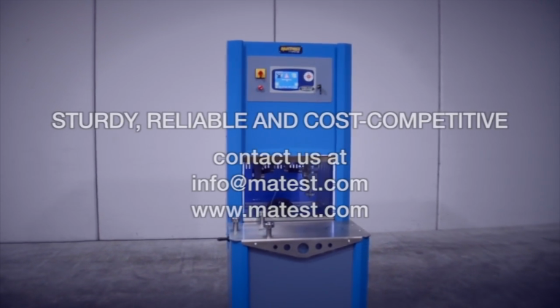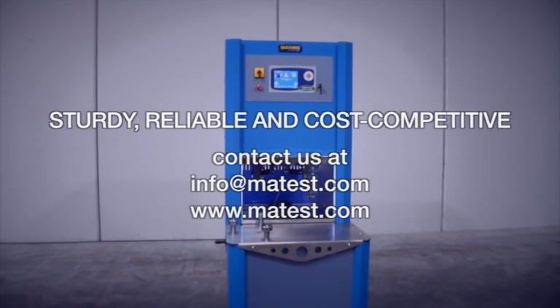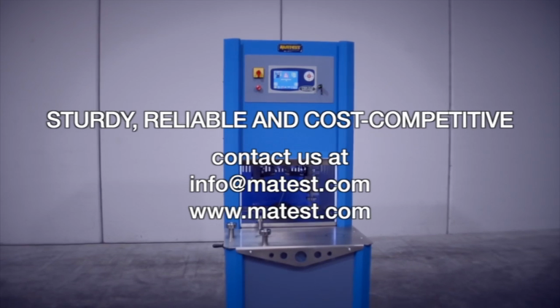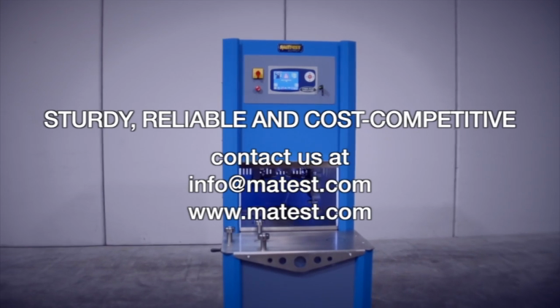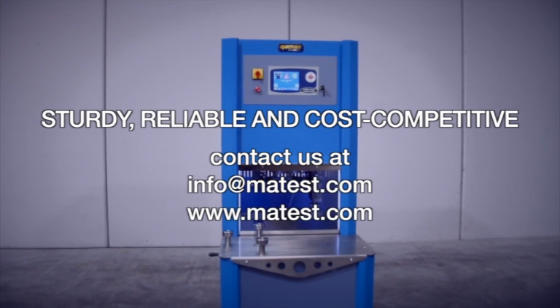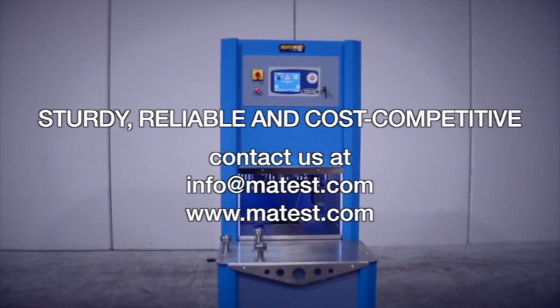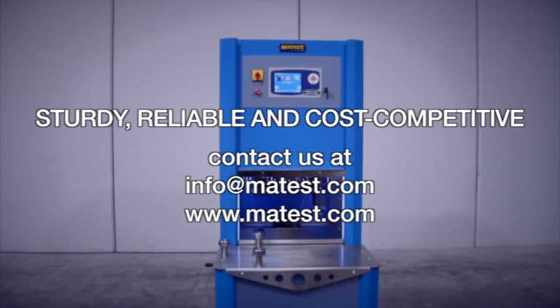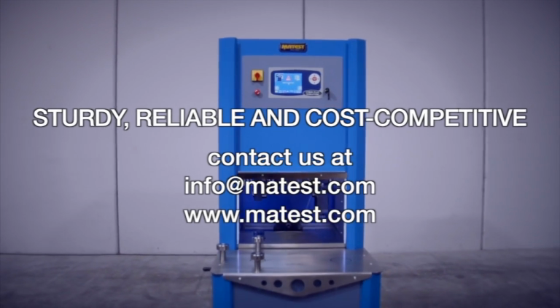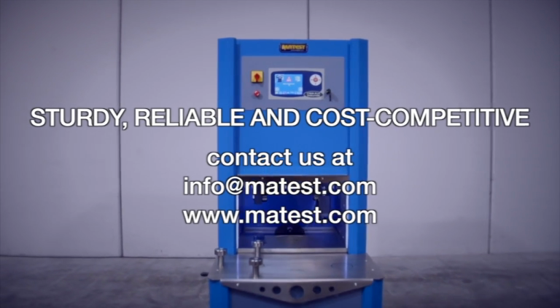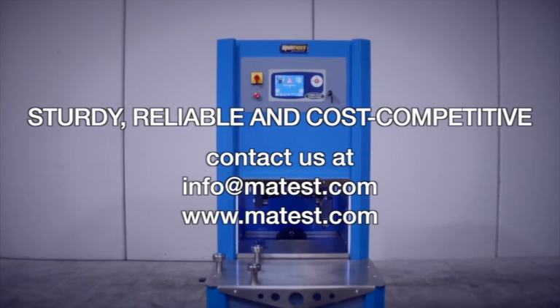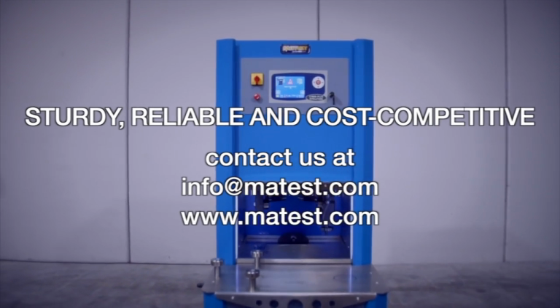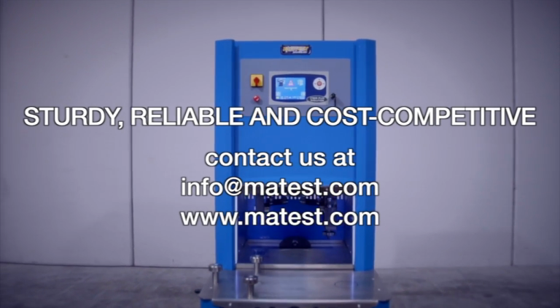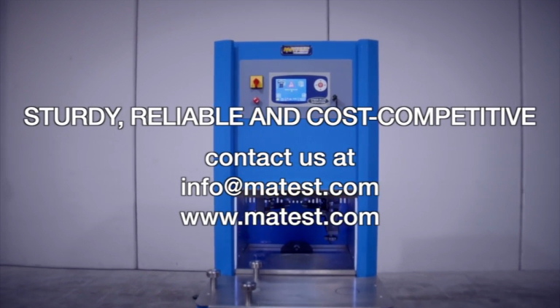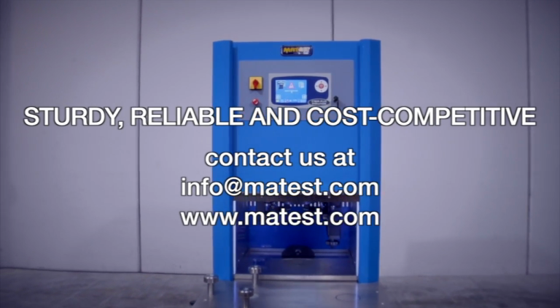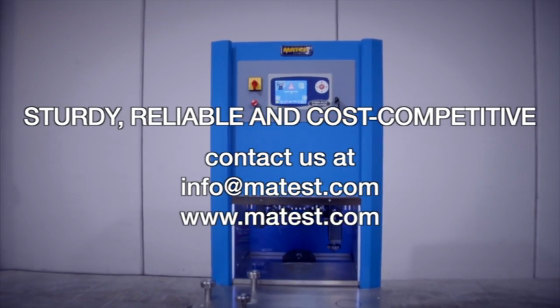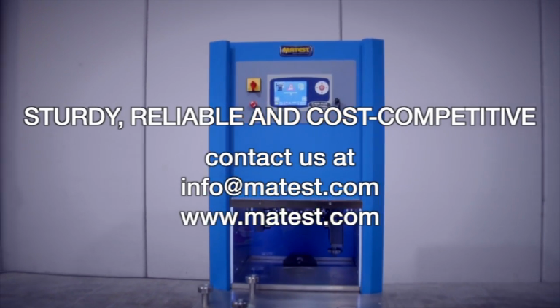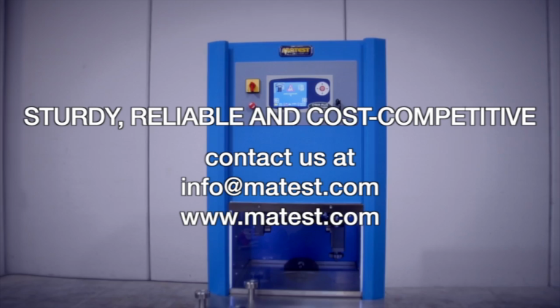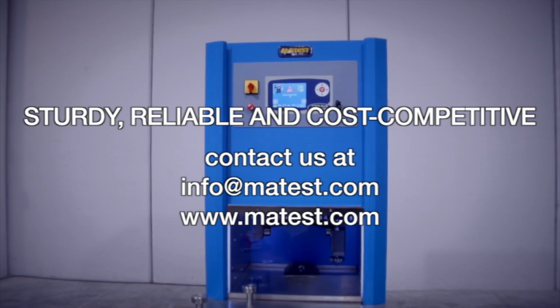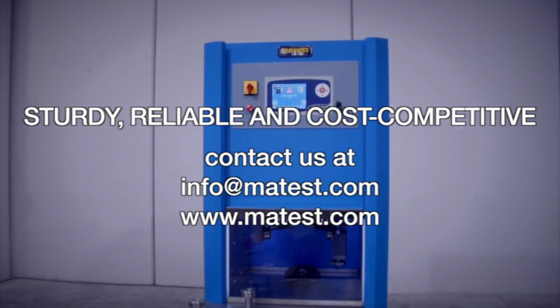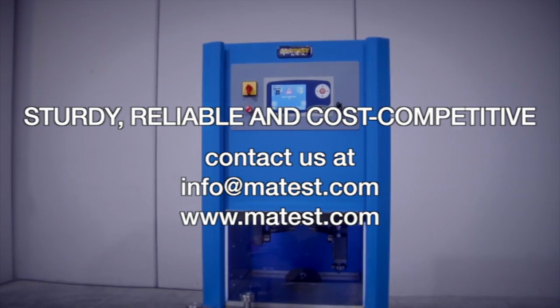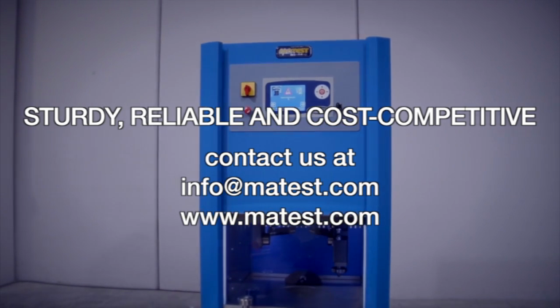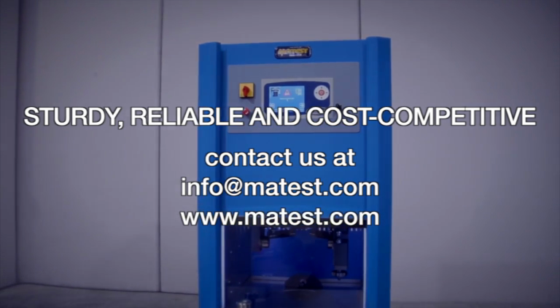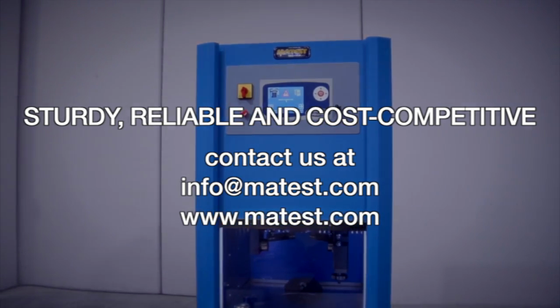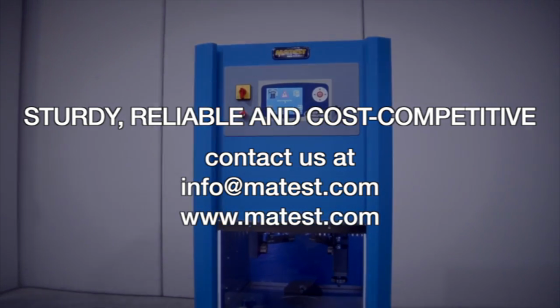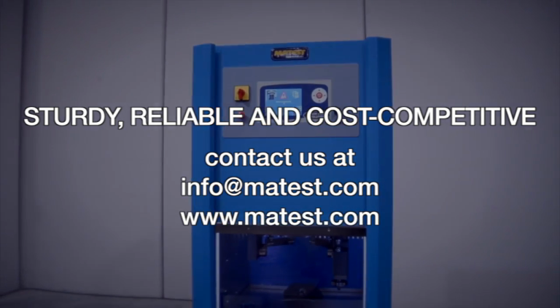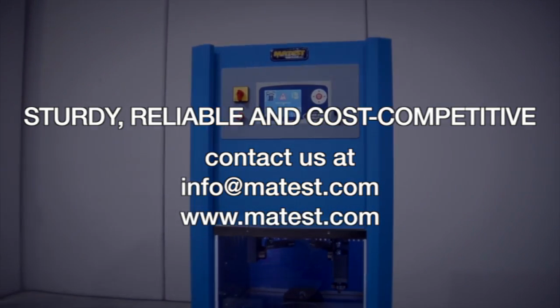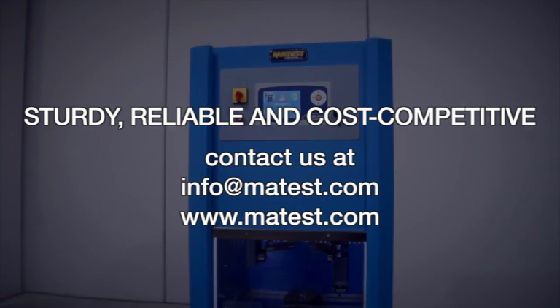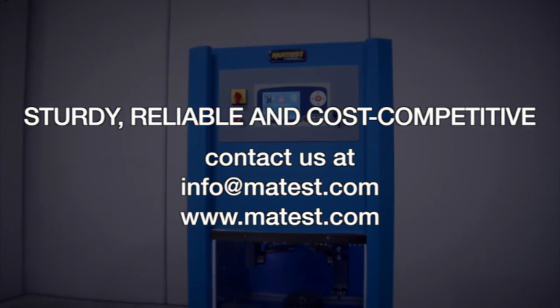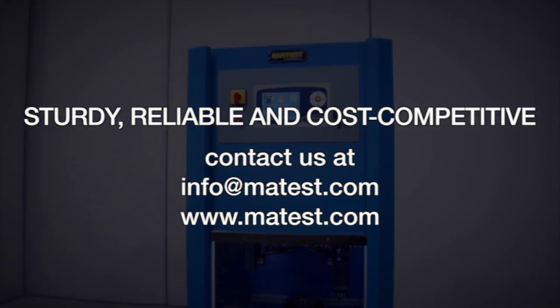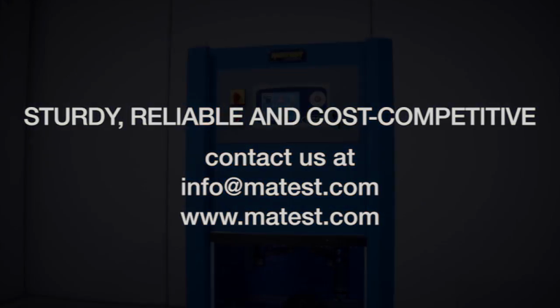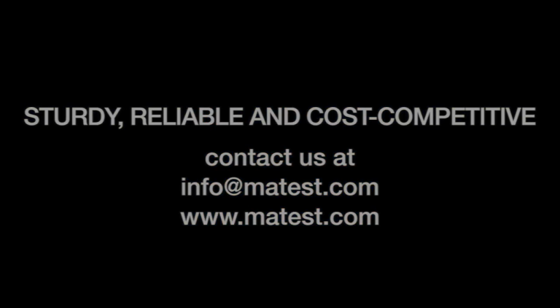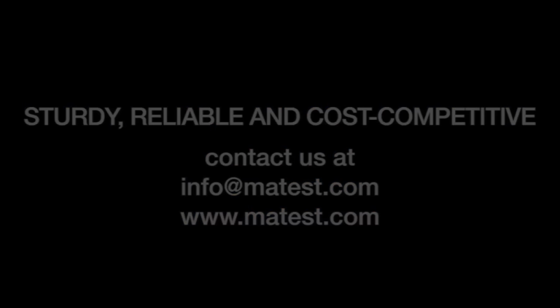It's a sturdy, reliable and cost-competitive product. Contact us at info@matest.com or visit our website.